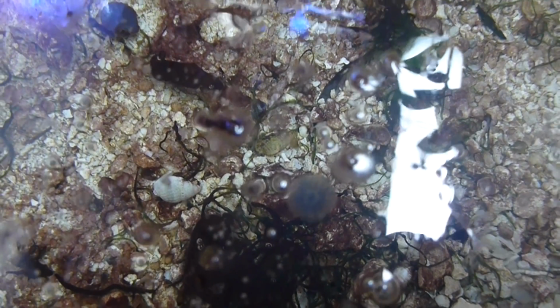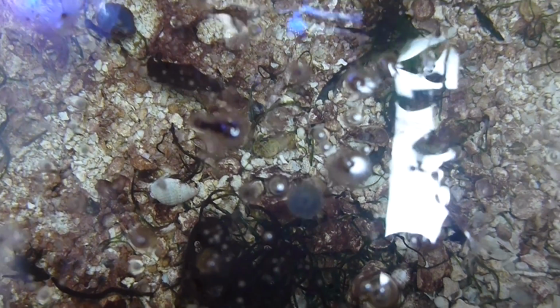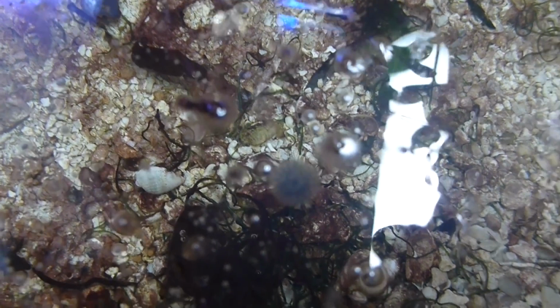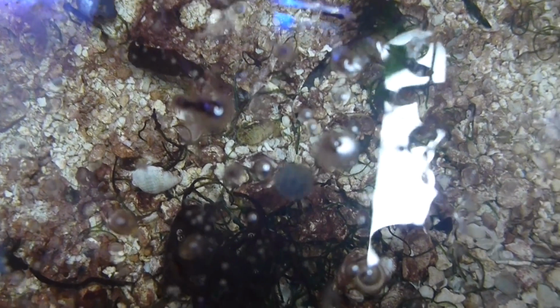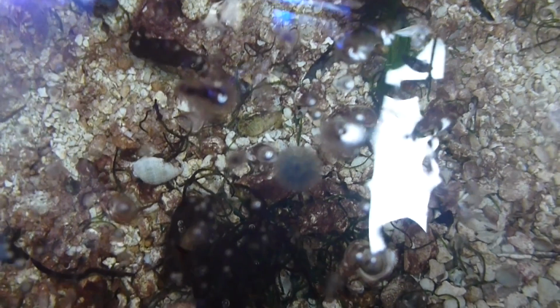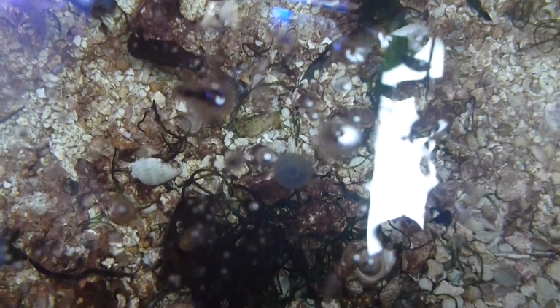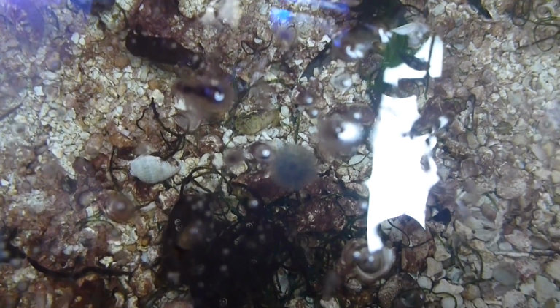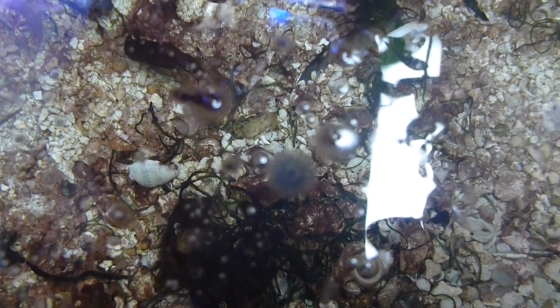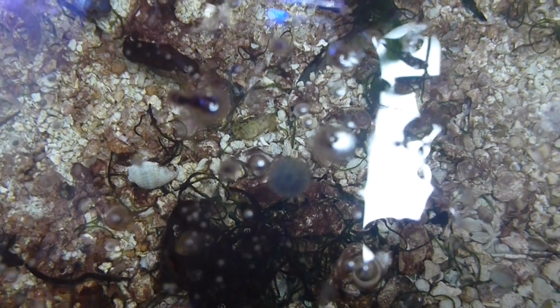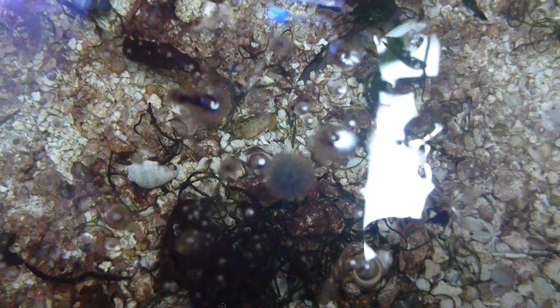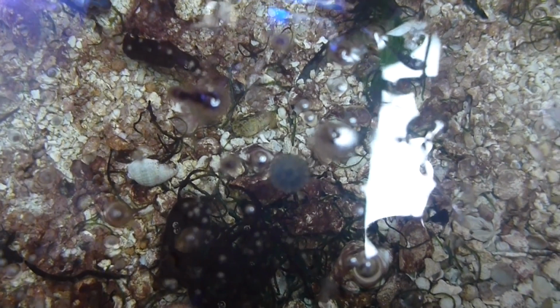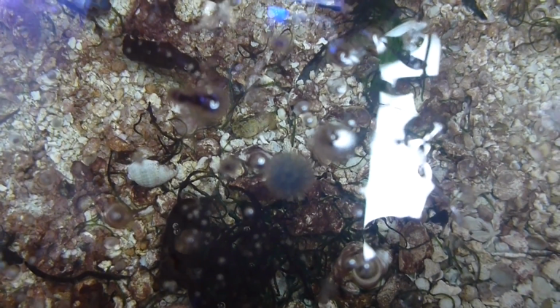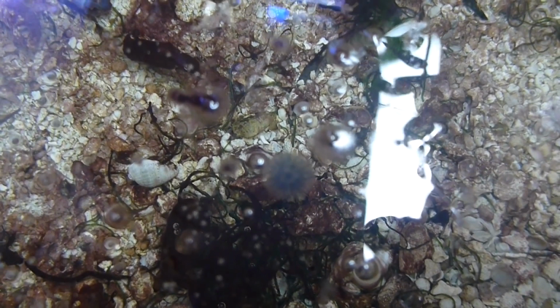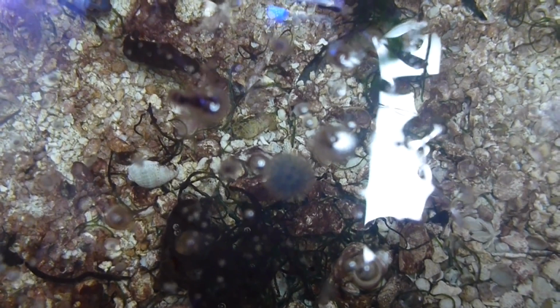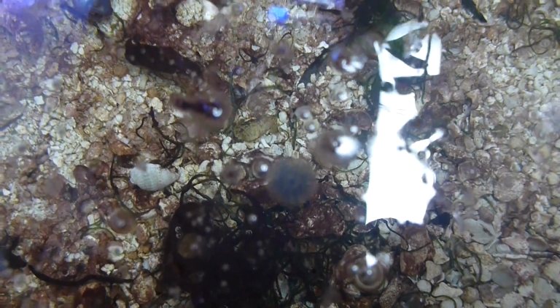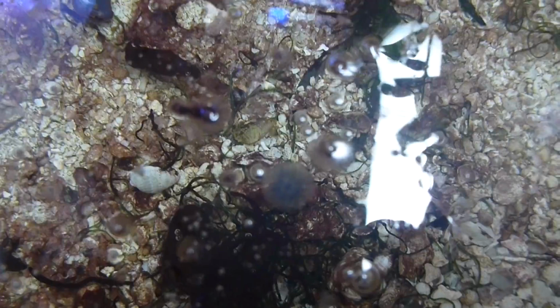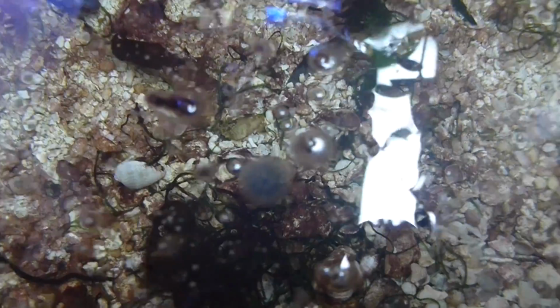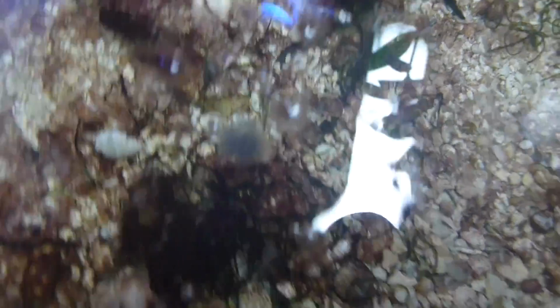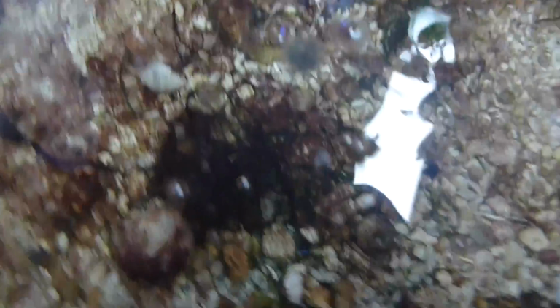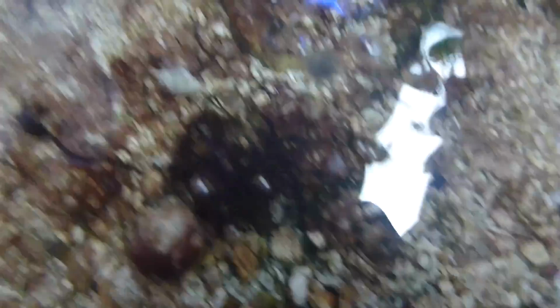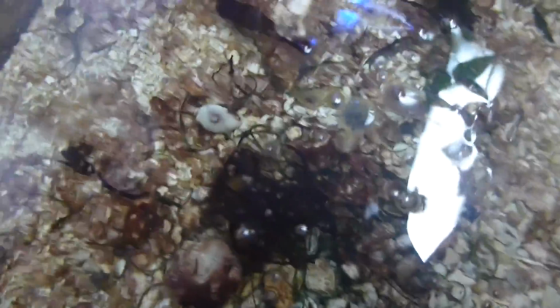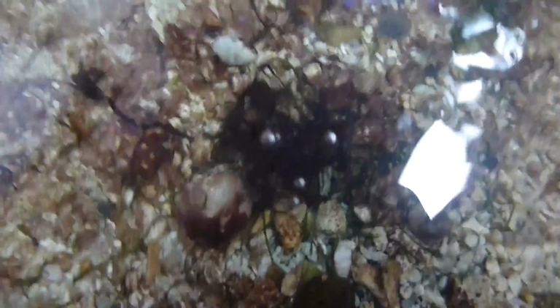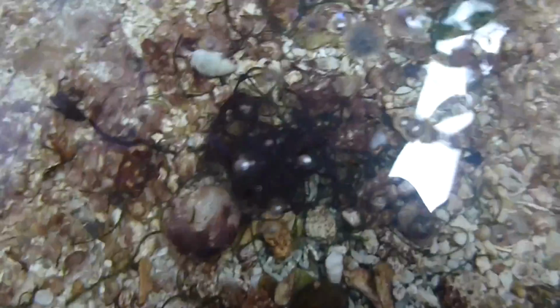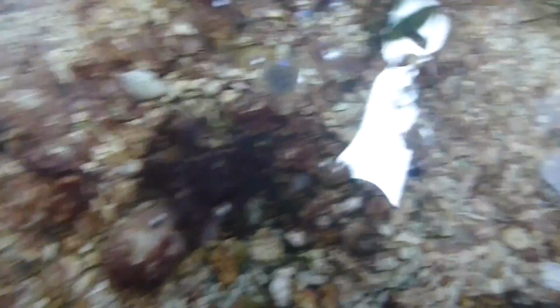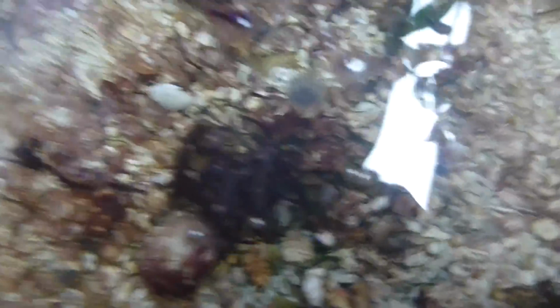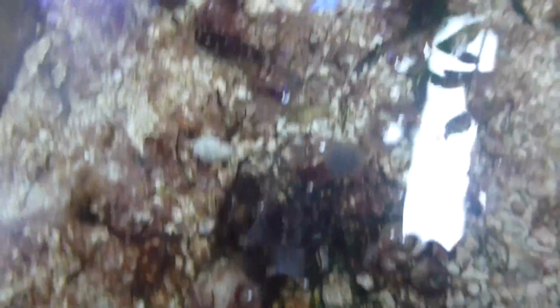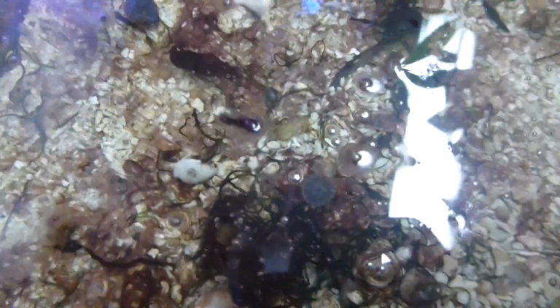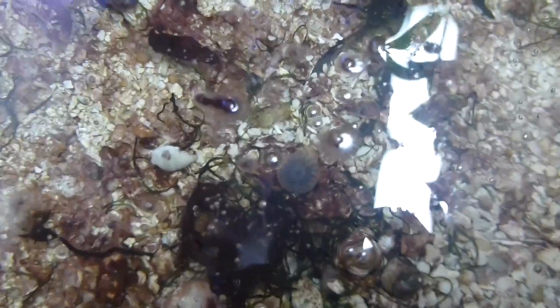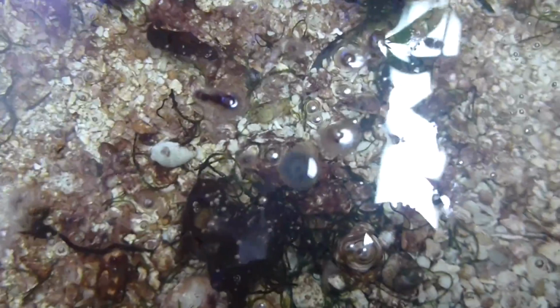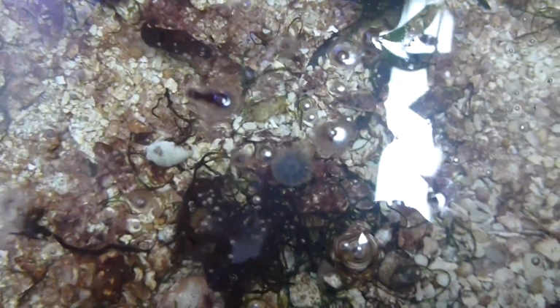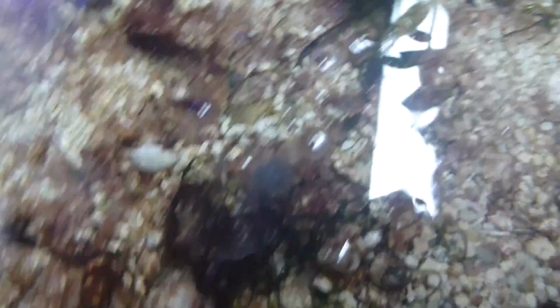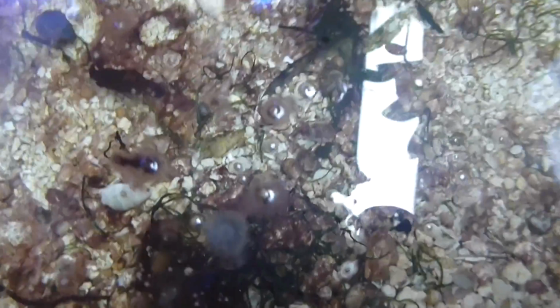So this was a couple weeks ago — and there's a jellyfish.